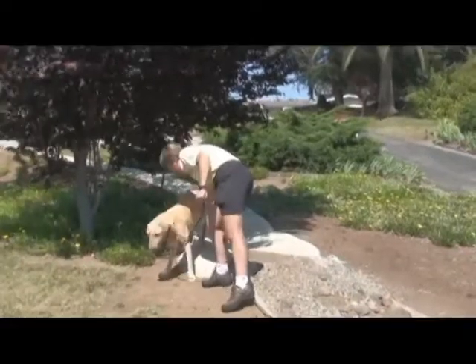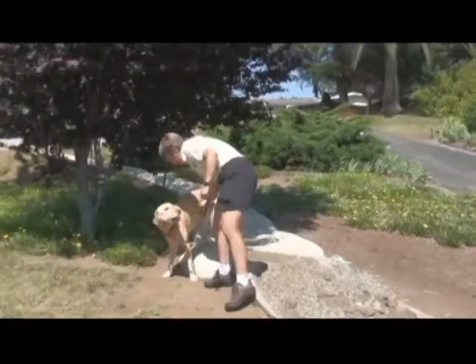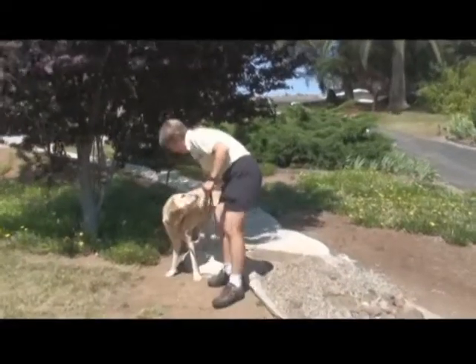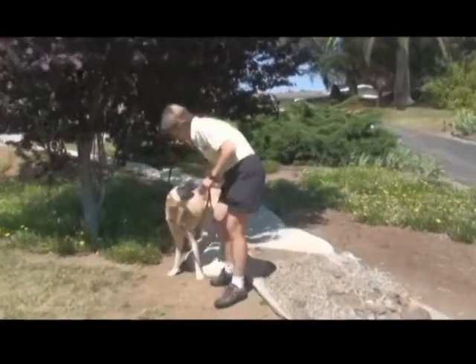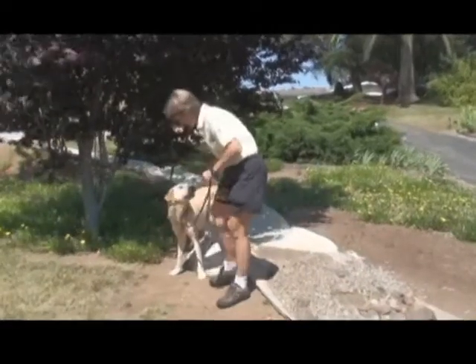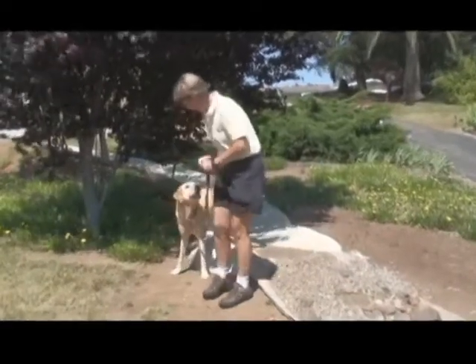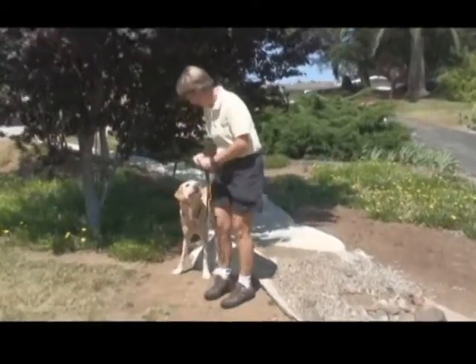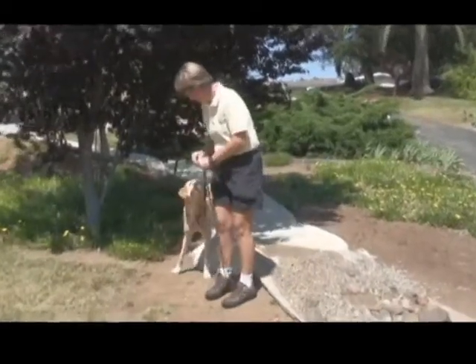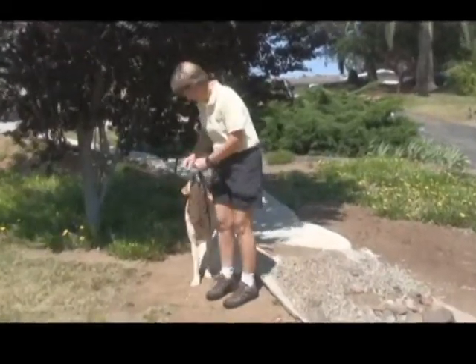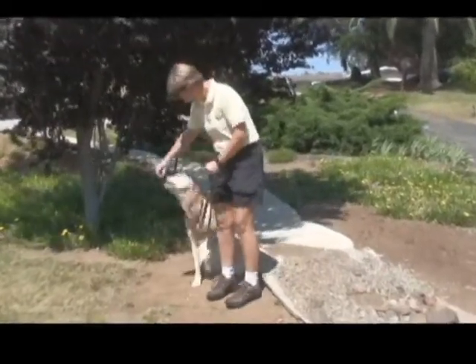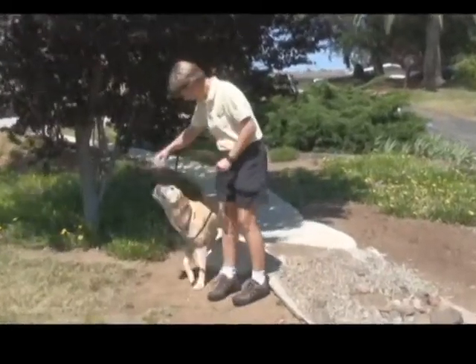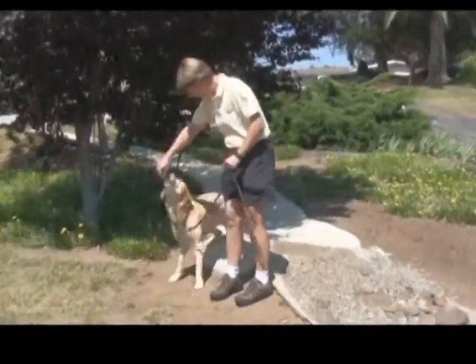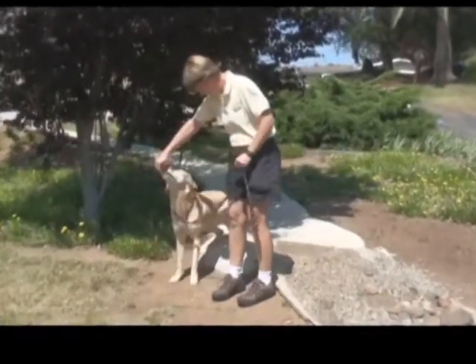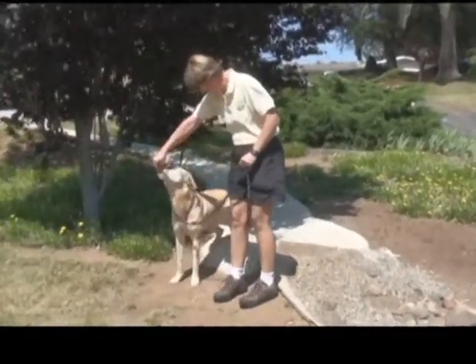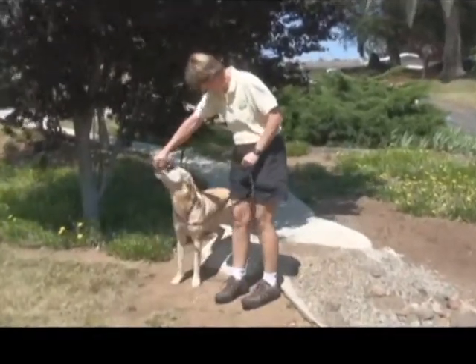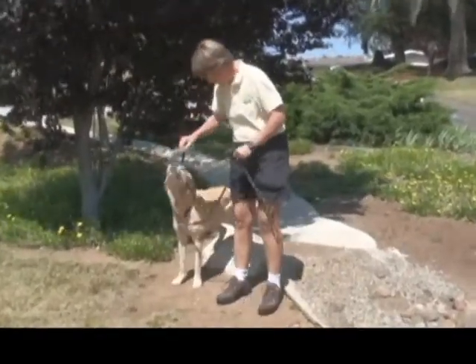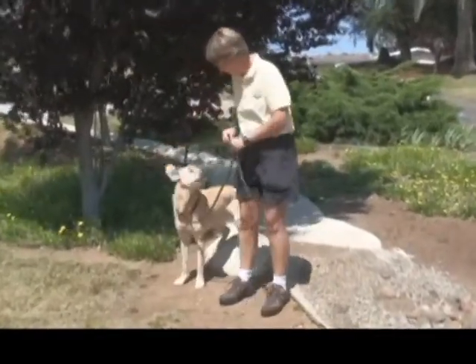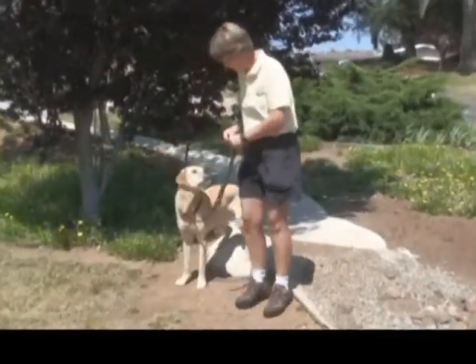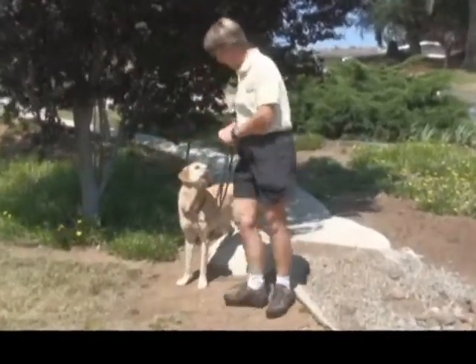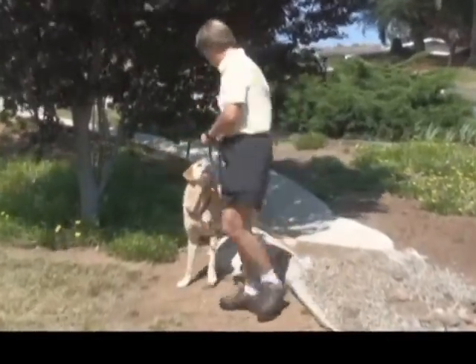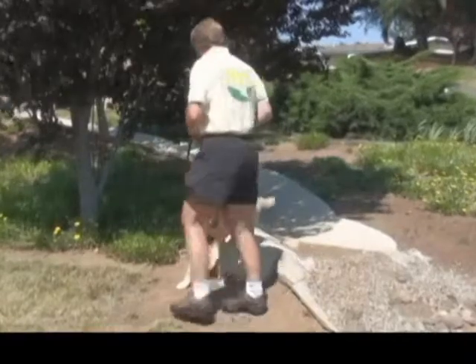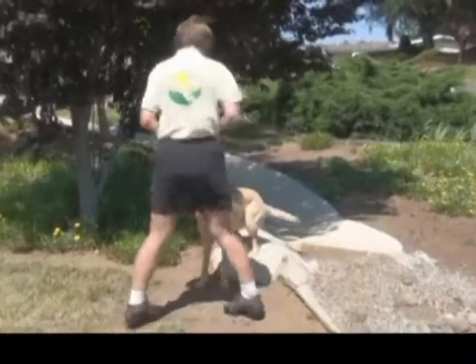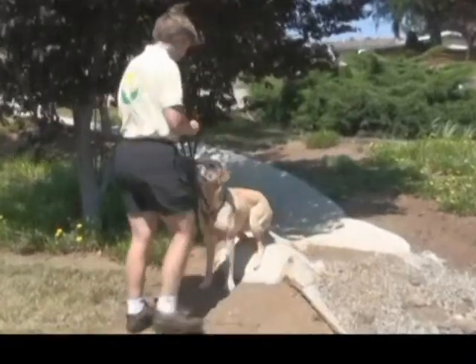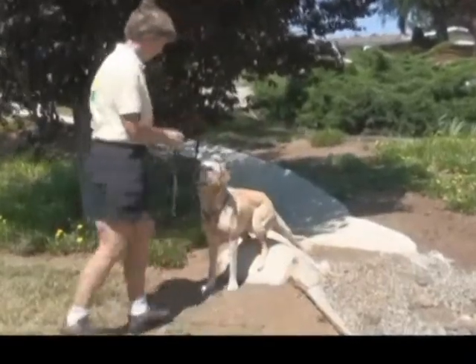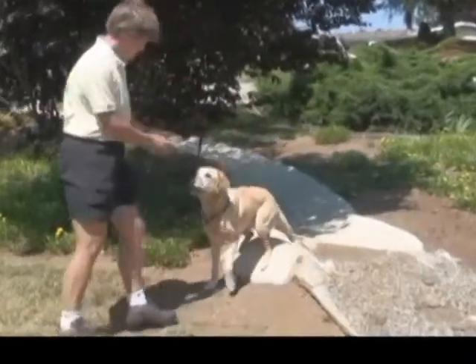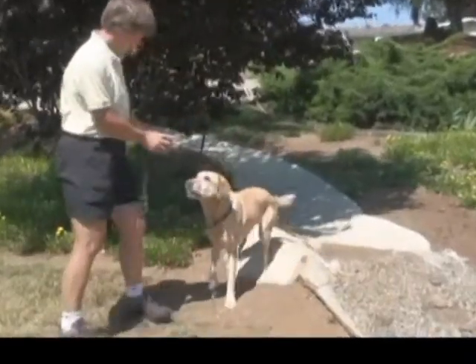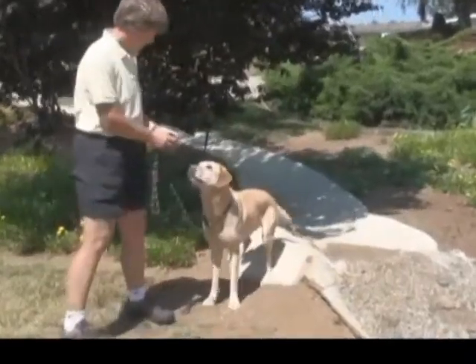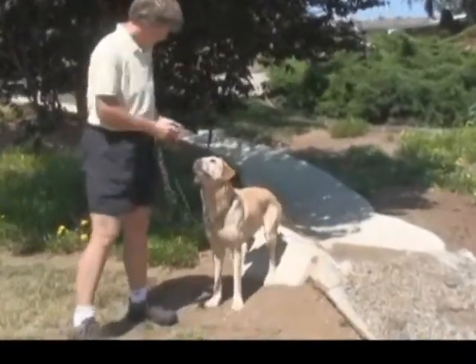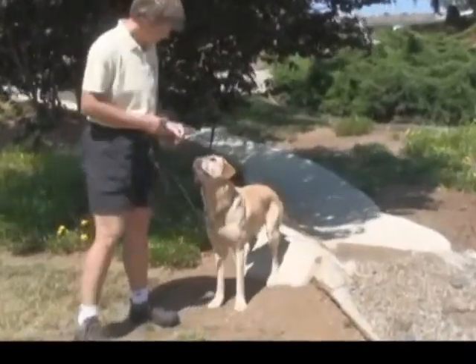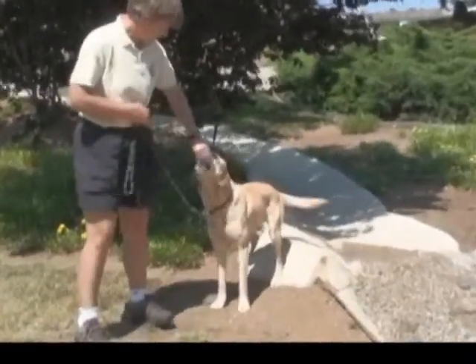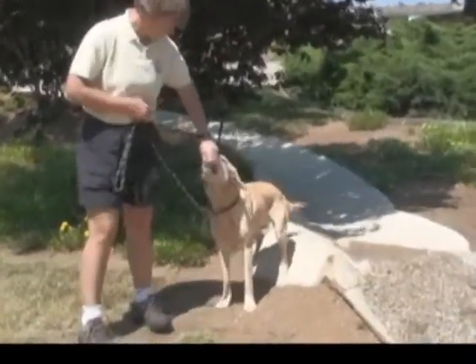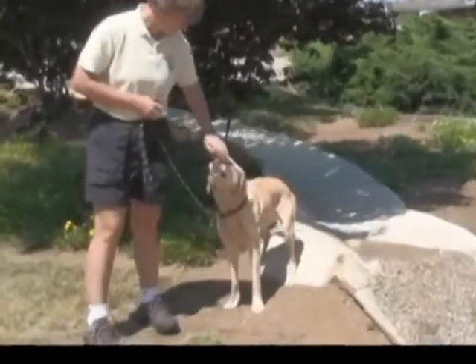Look at me. I'm doing a two-on, two-off. Pay up. For some reason, I get treats whenever I do the two-on, two-off on anything.